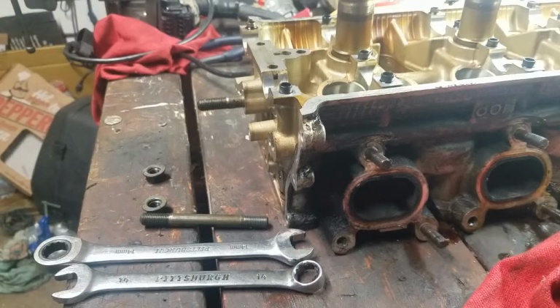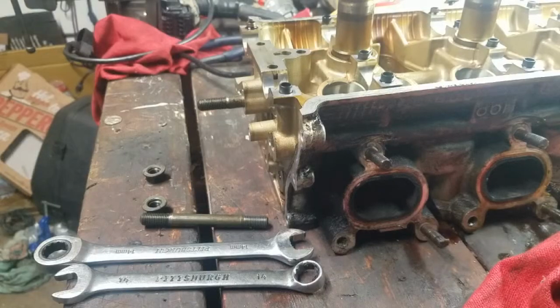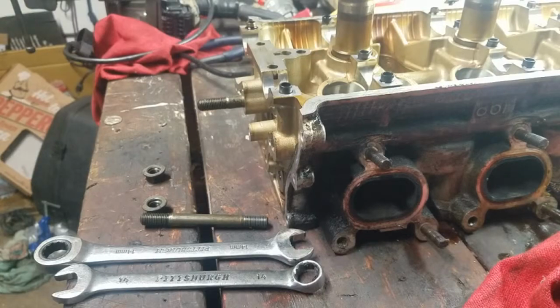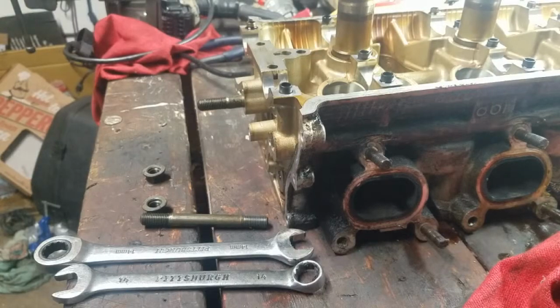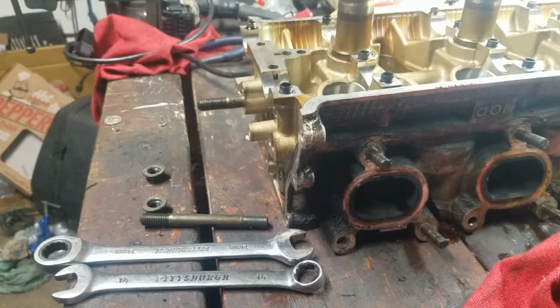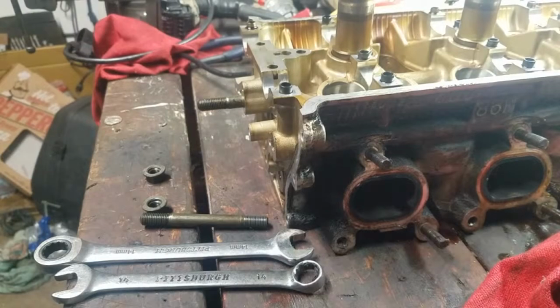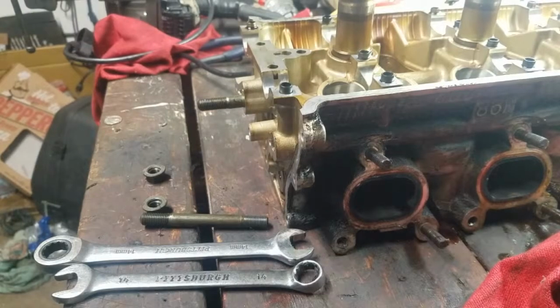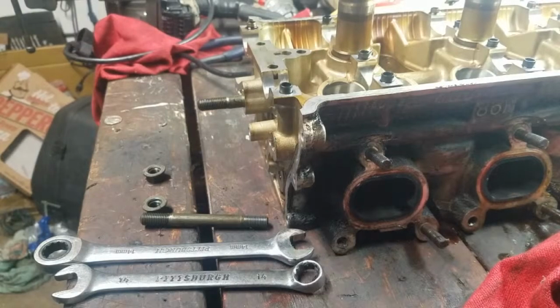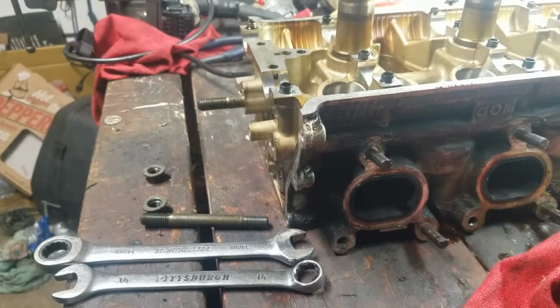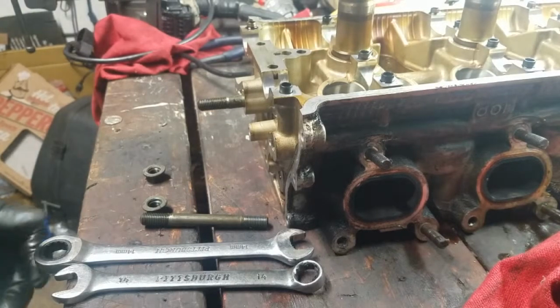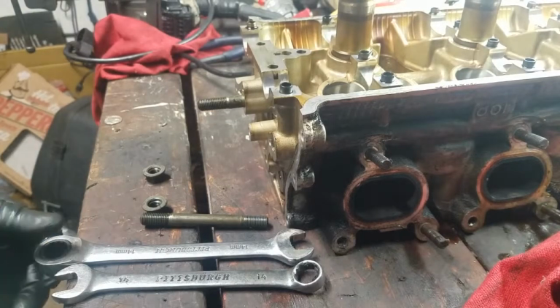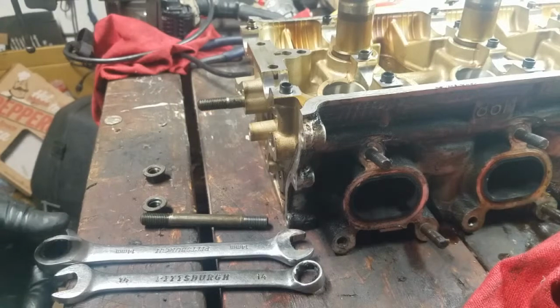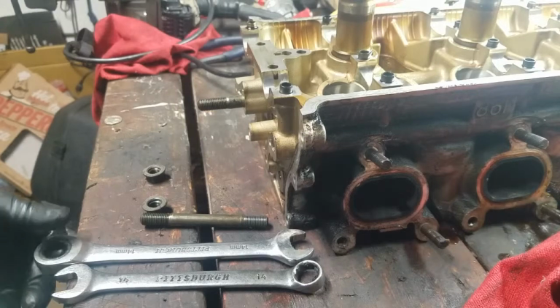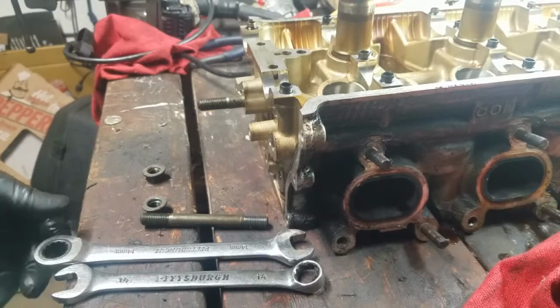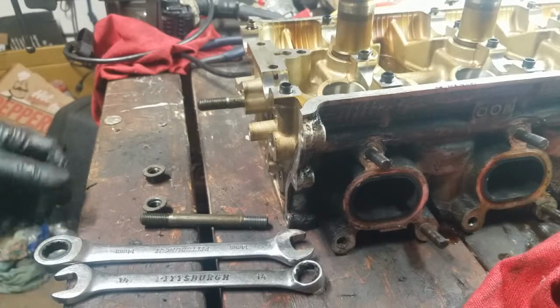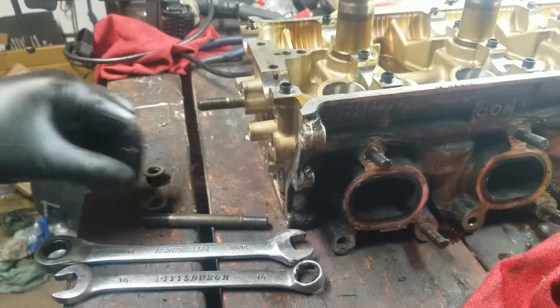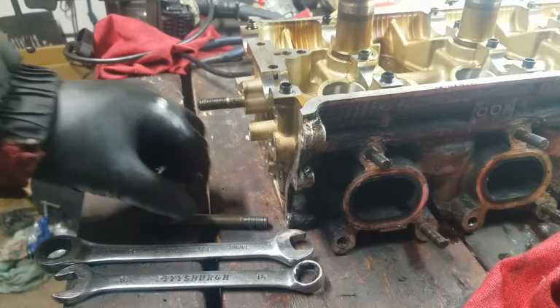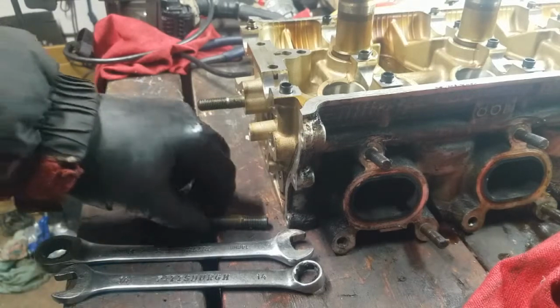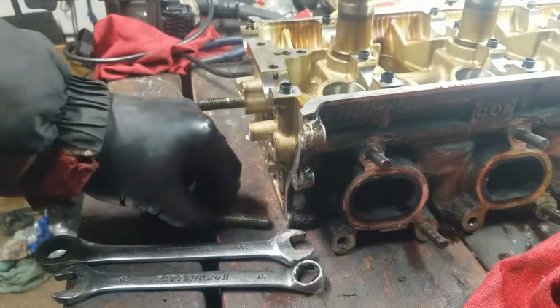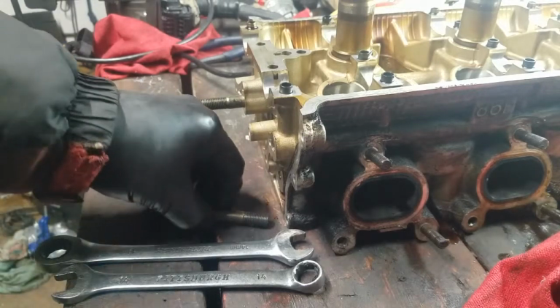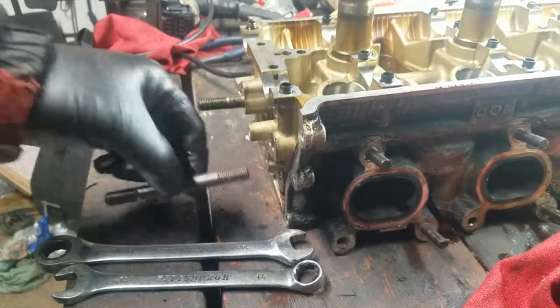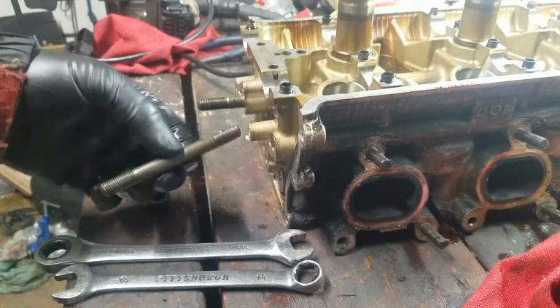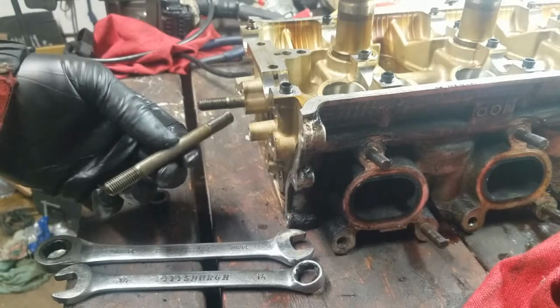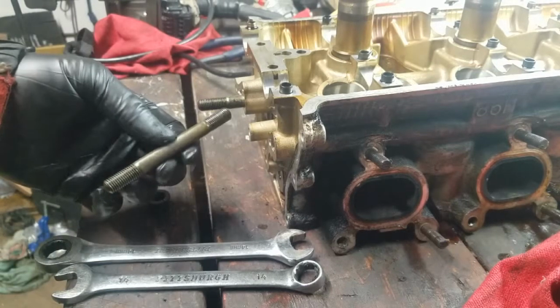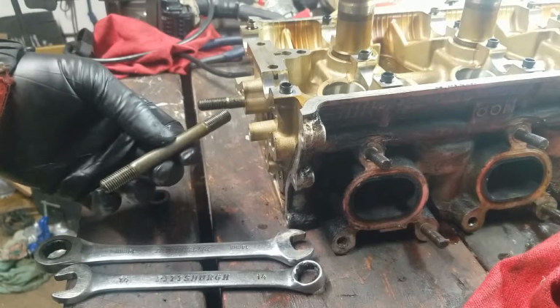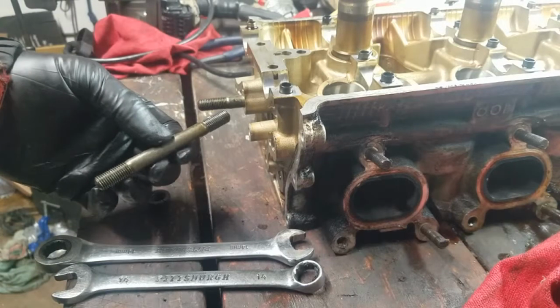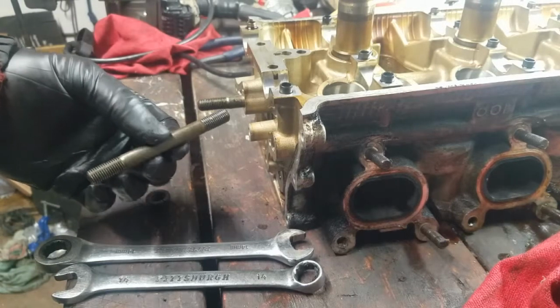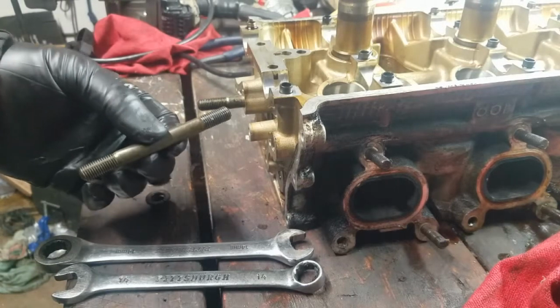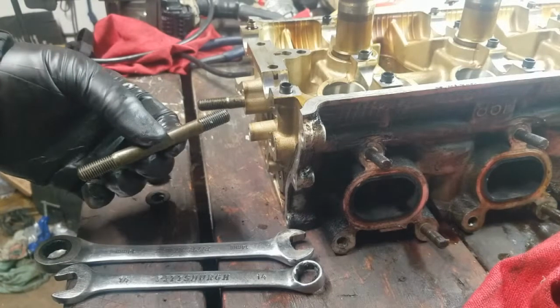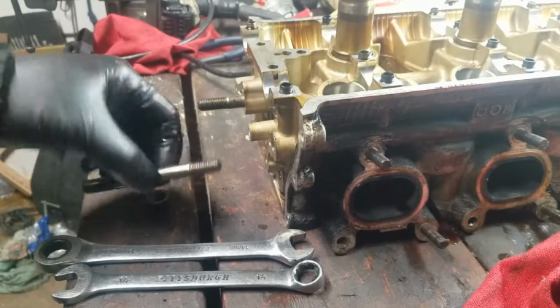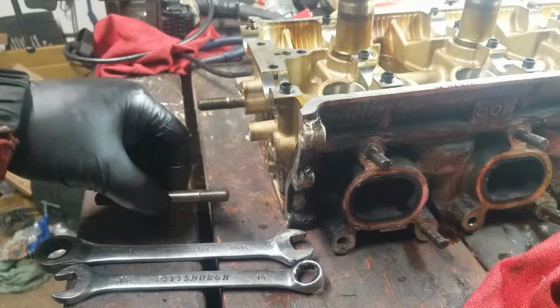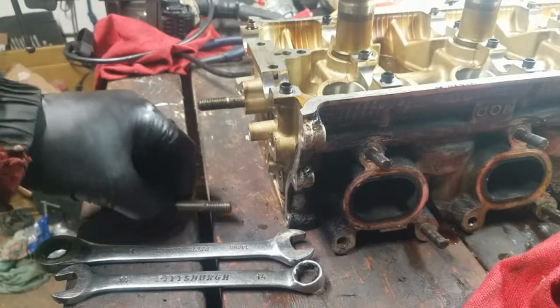So there you go, that's how to remove threaded studs without damaging them.